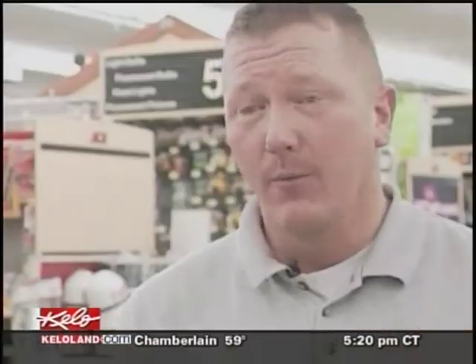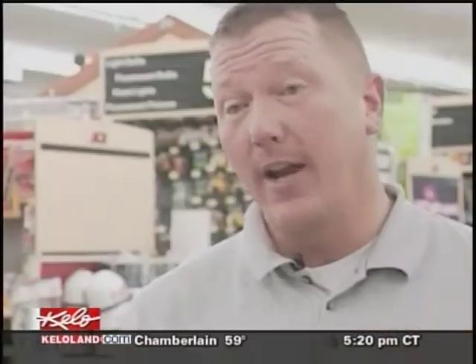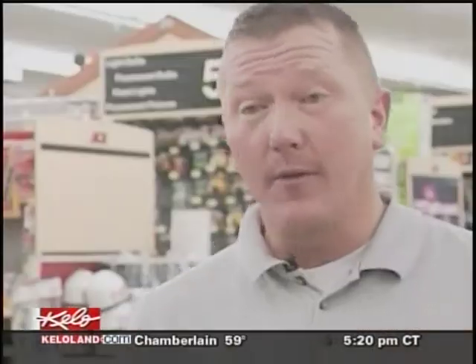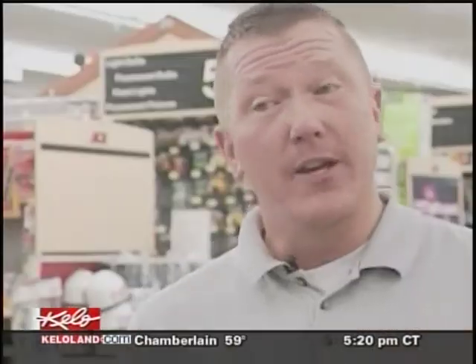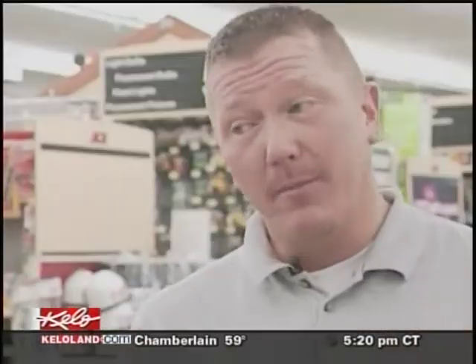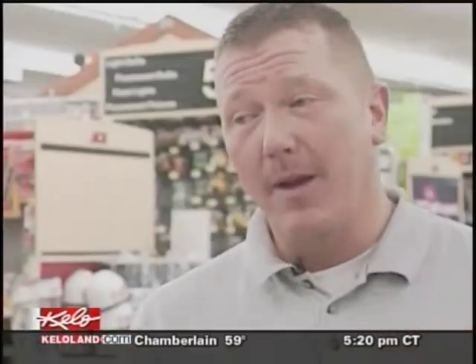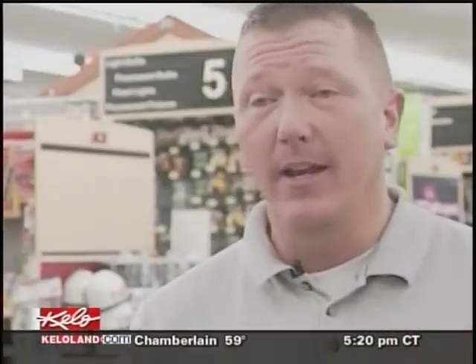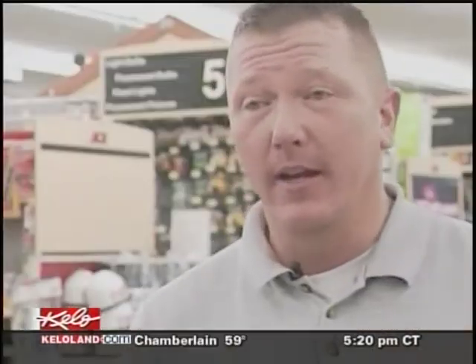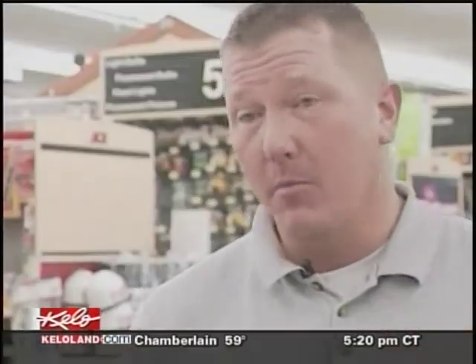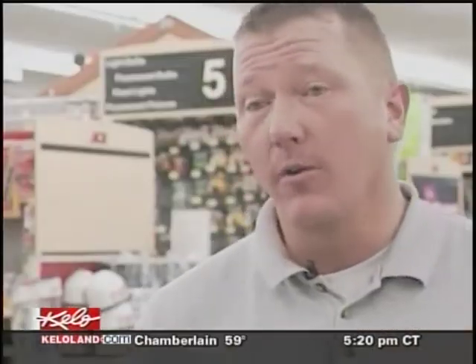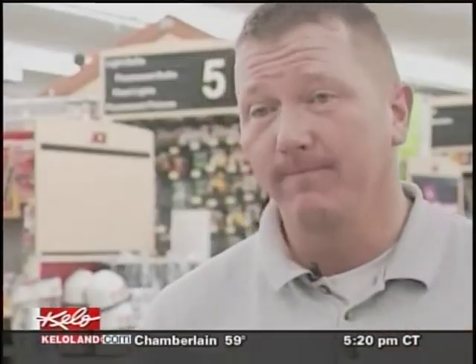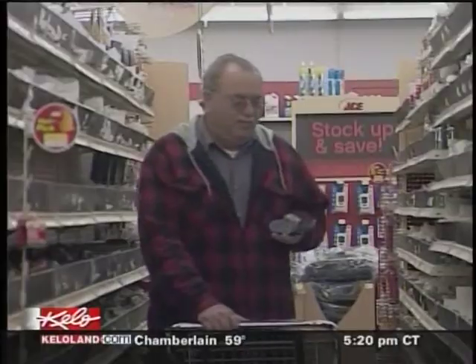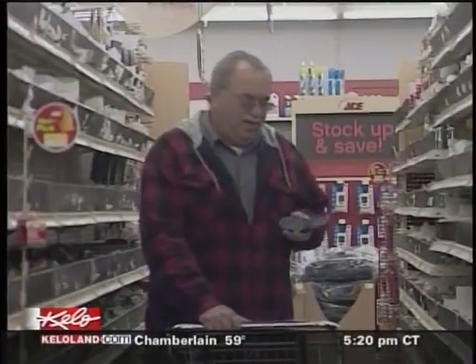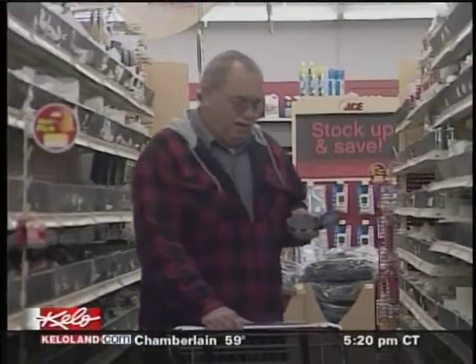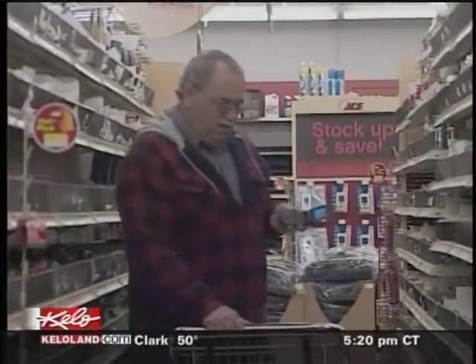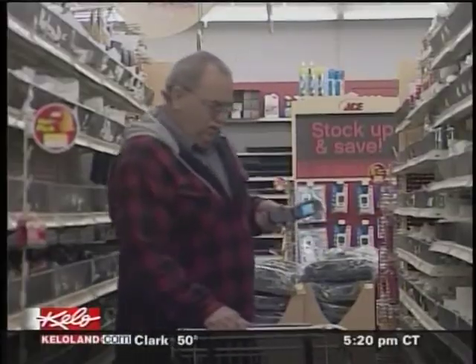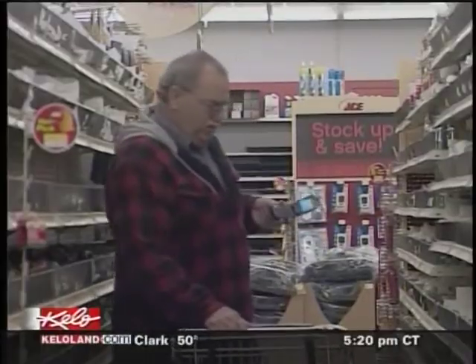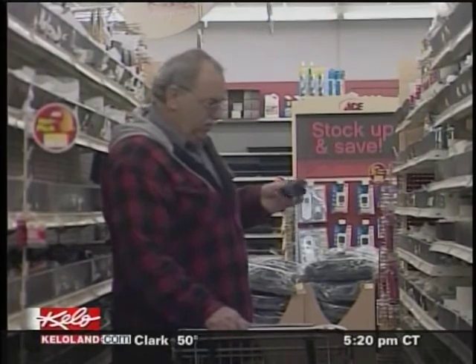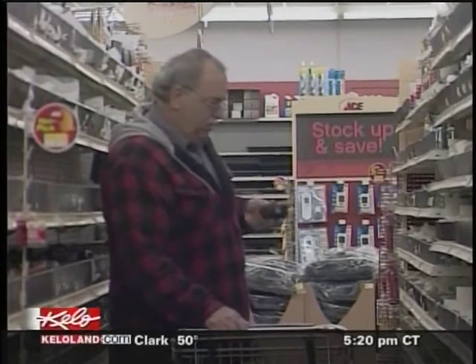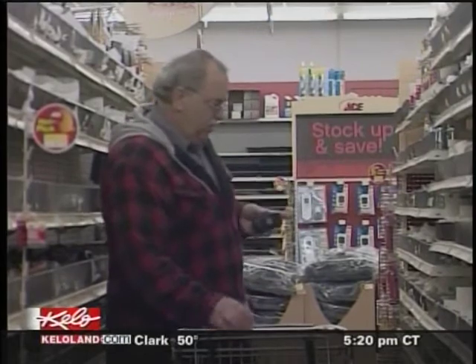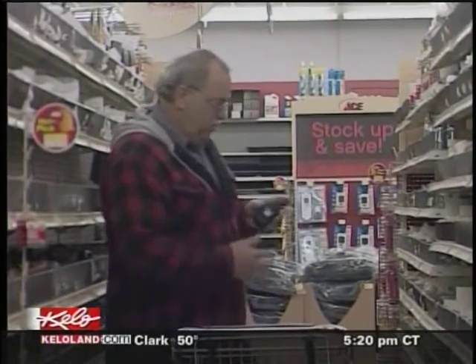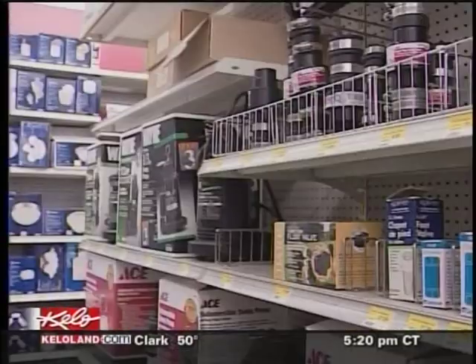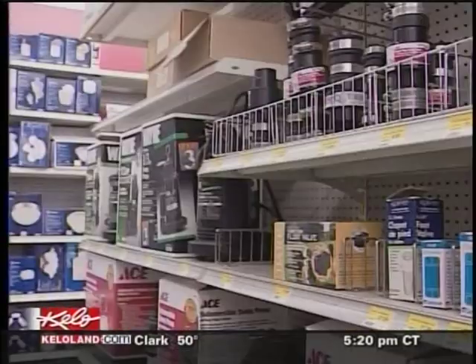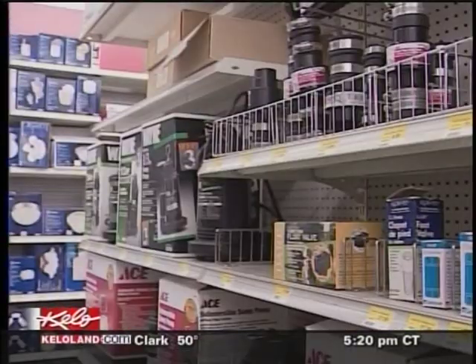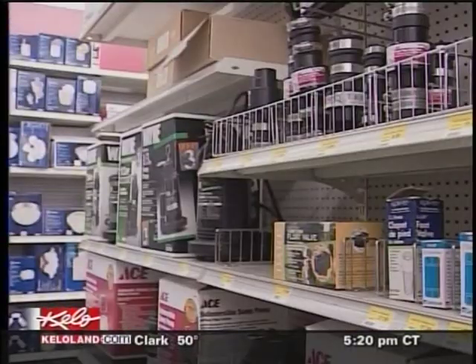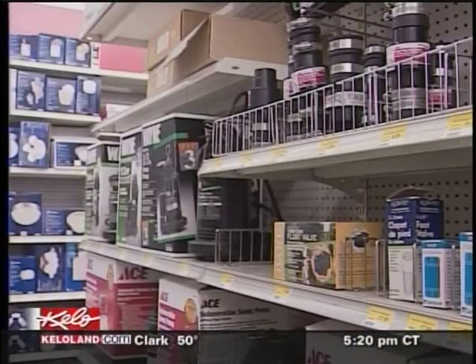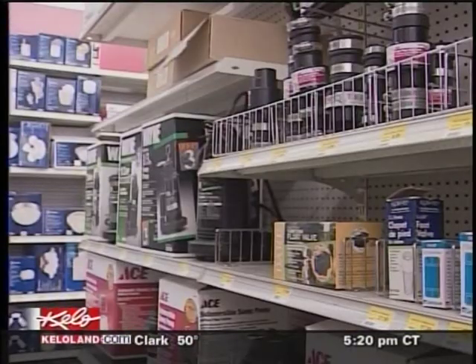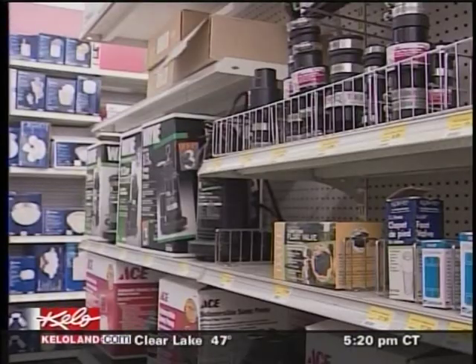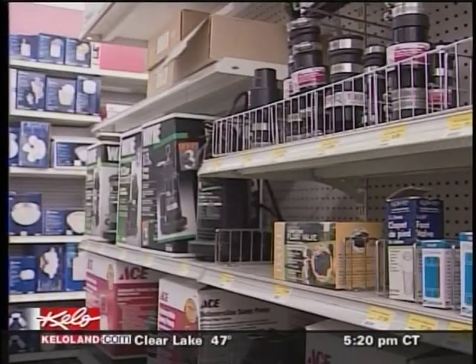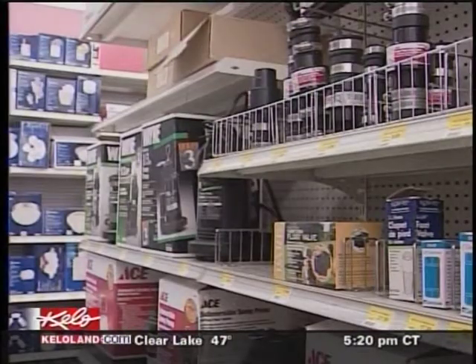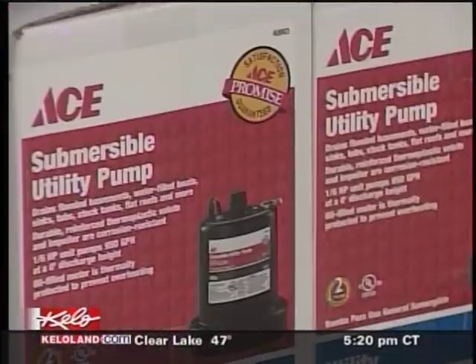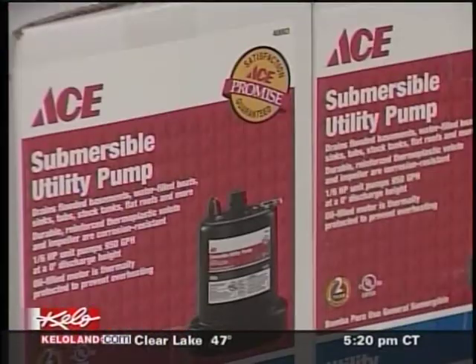We've got another big shipment coming in tomorrow. And Hofer expects those to fly out the door just as quickly. This weekend is going to be big.